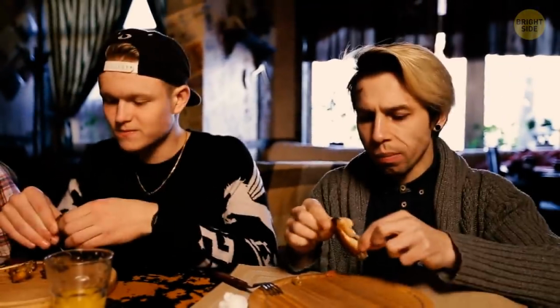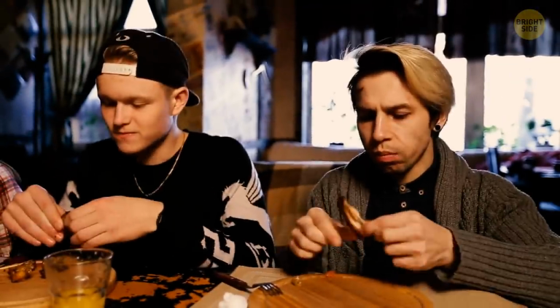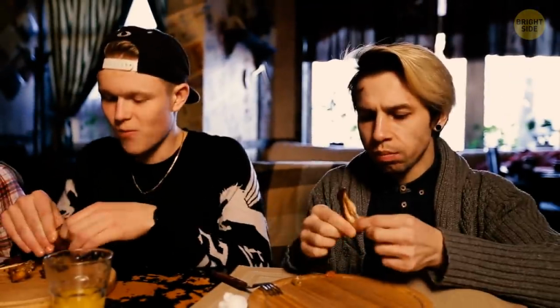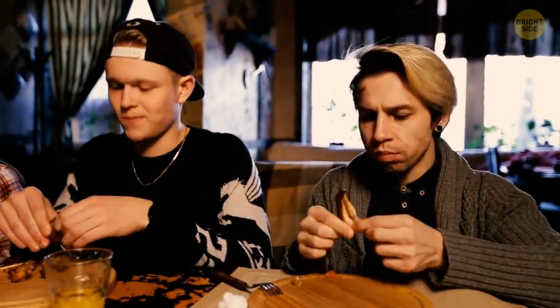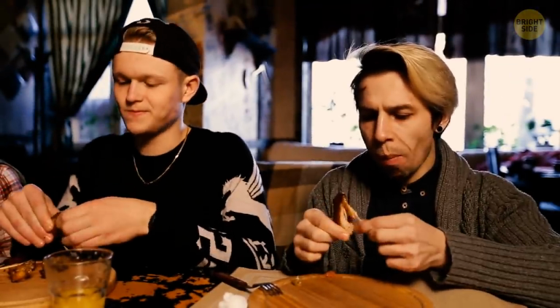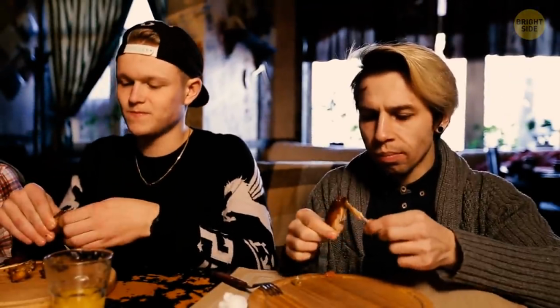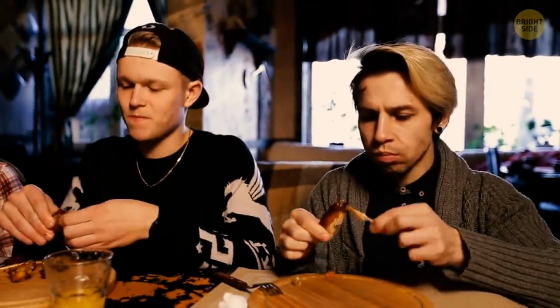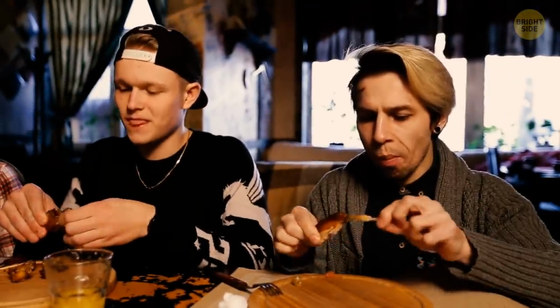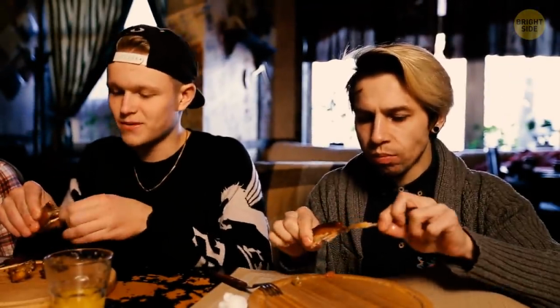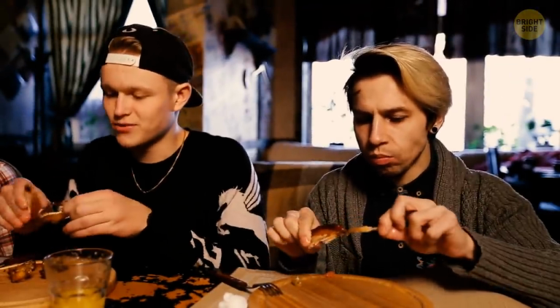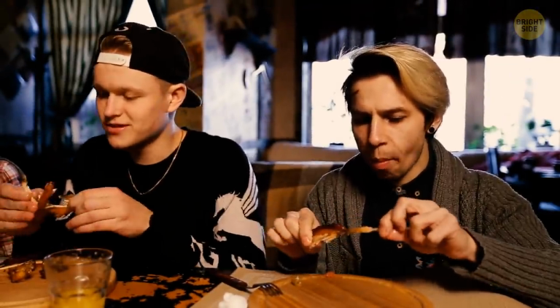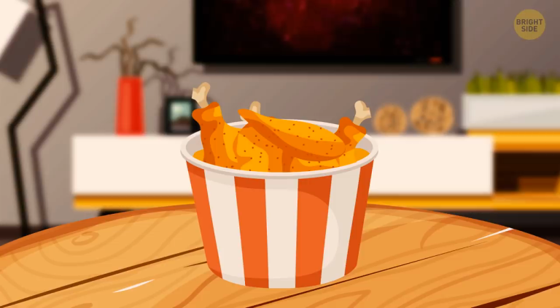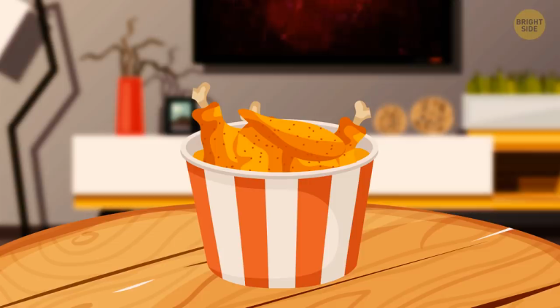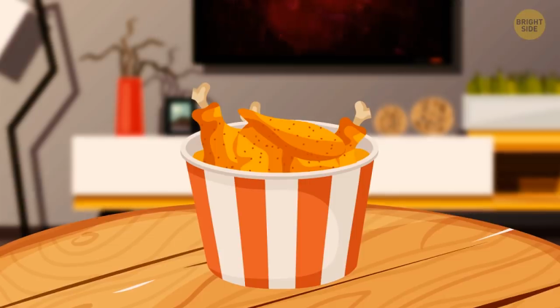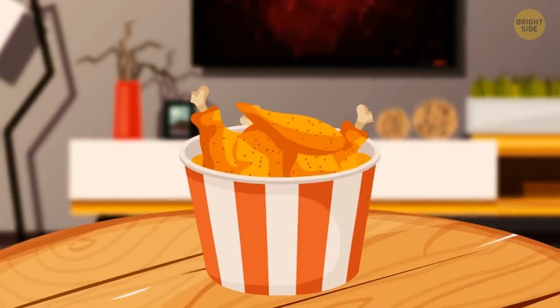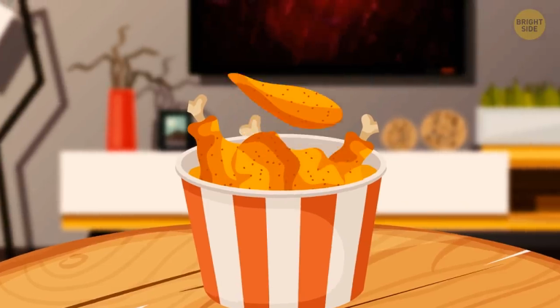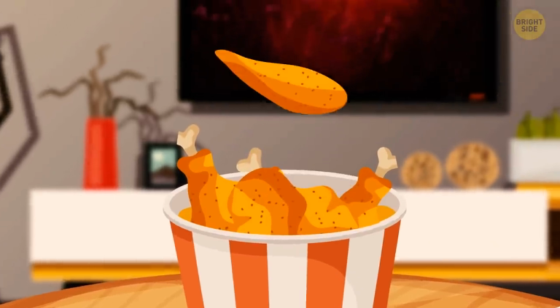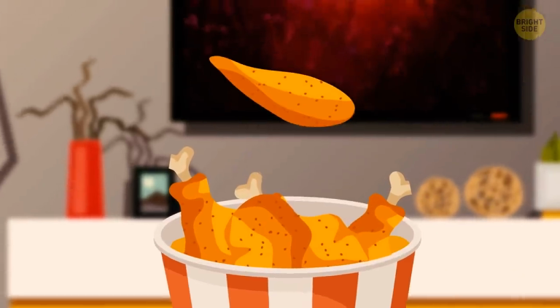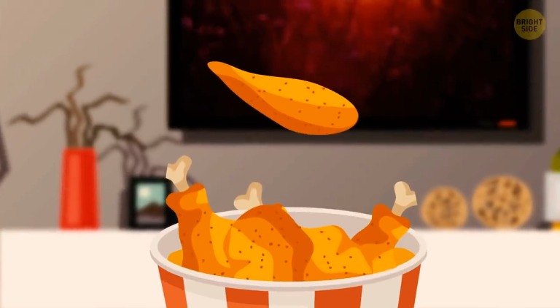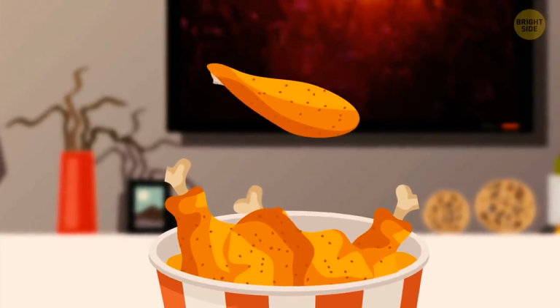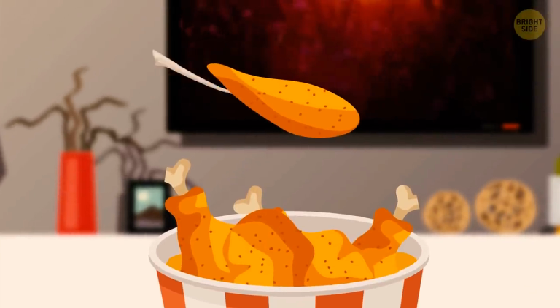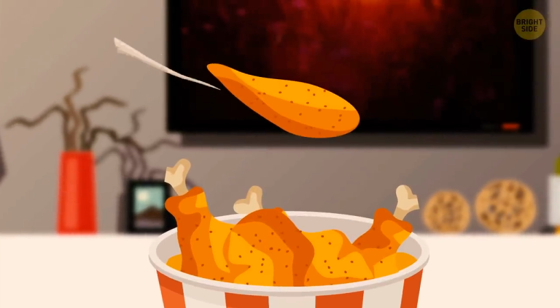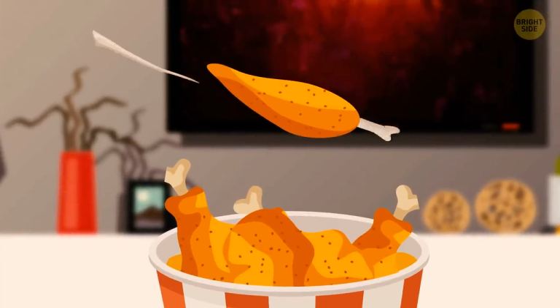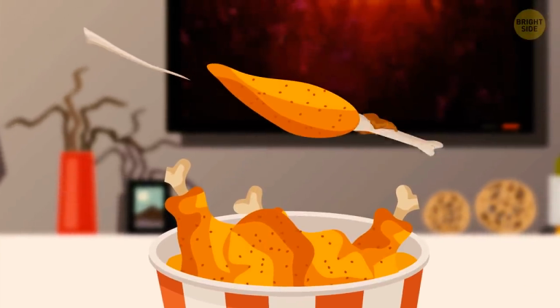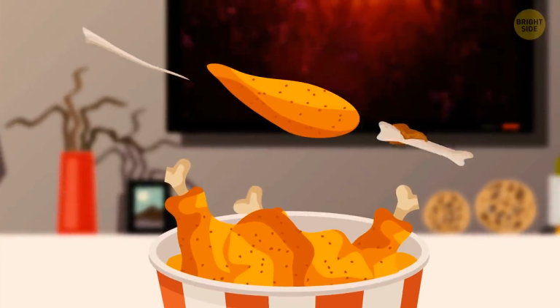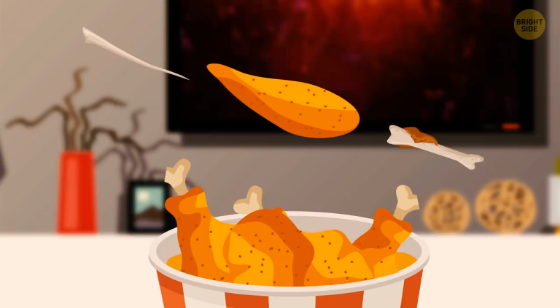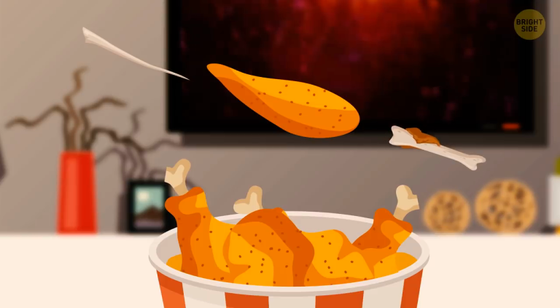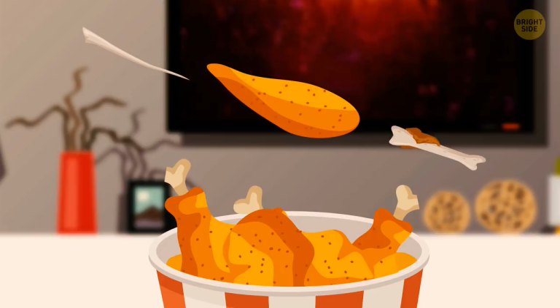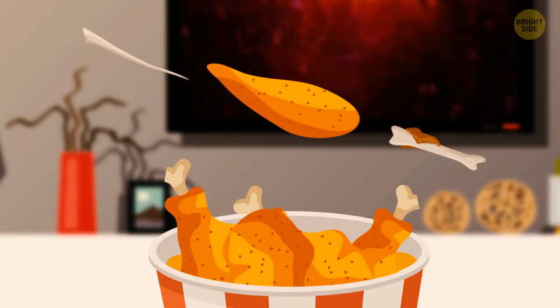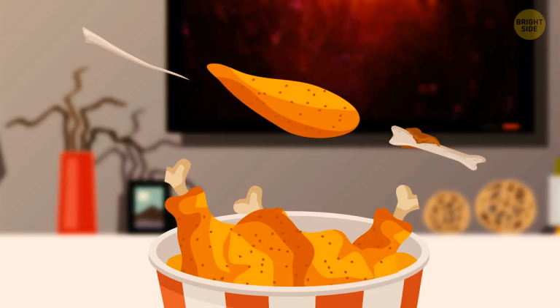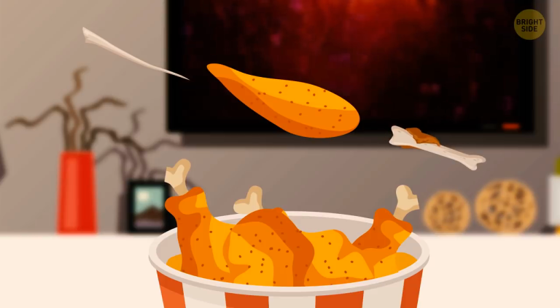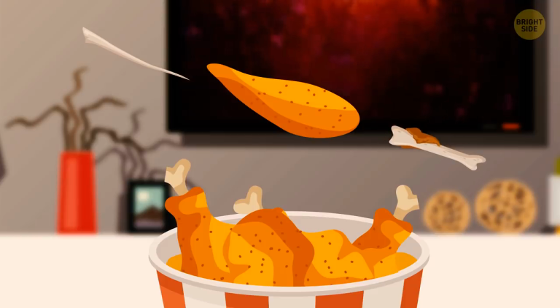When munching on chicken wings, debone them by holding, twisting, and pulling out the two bones.